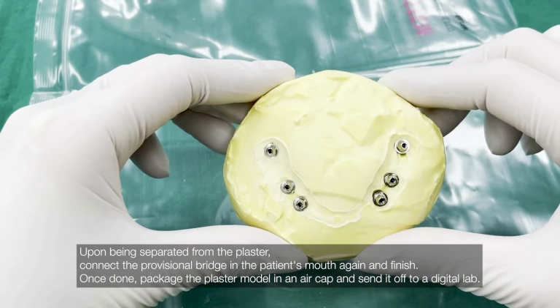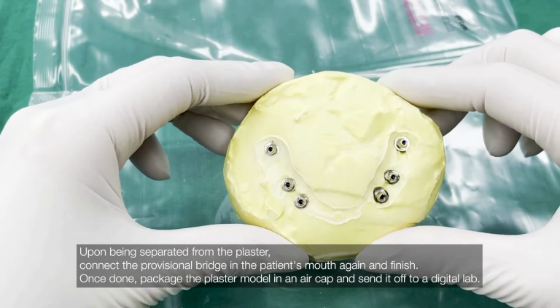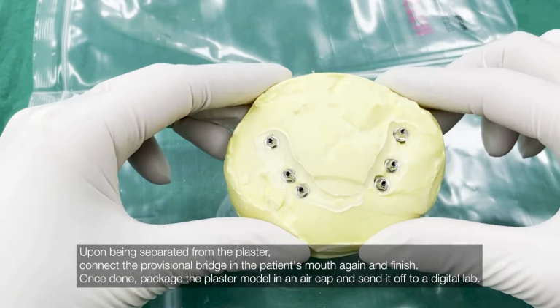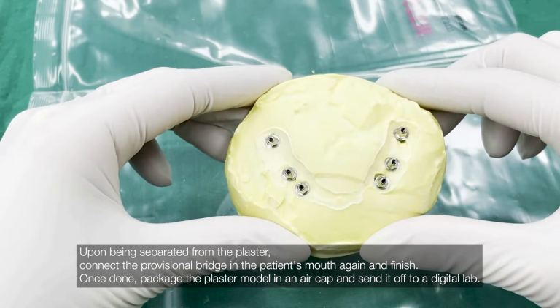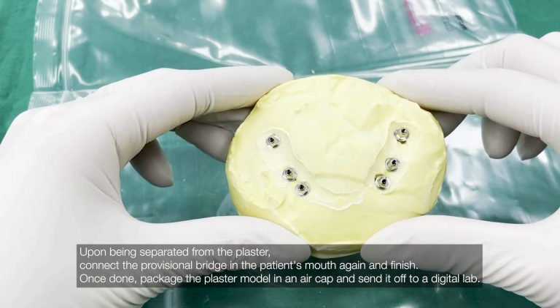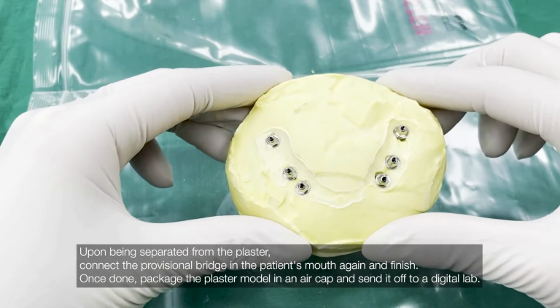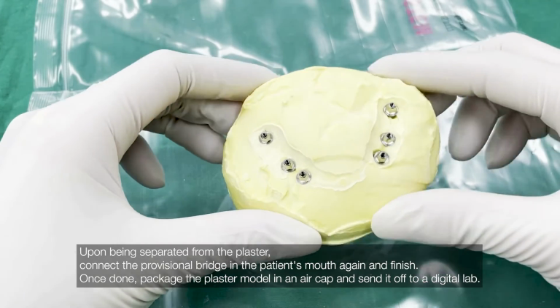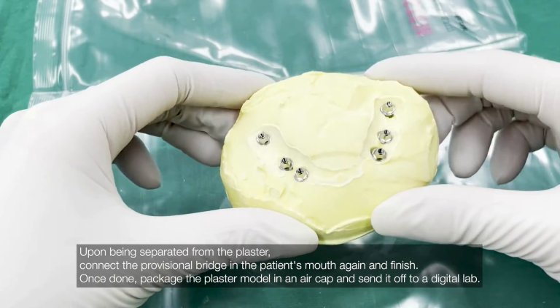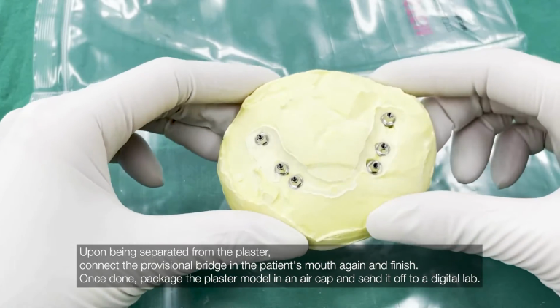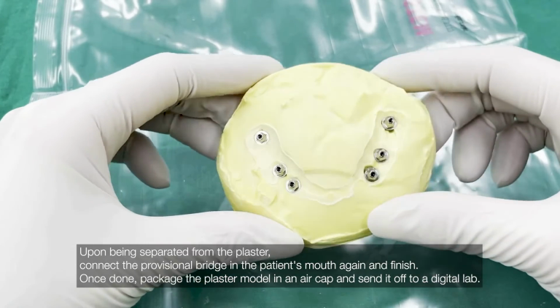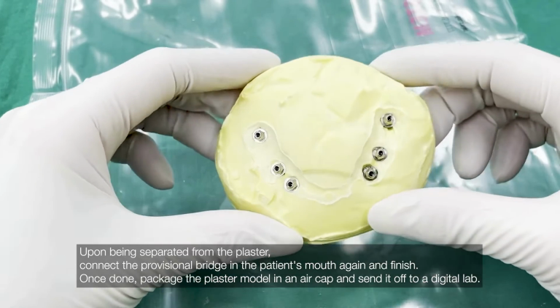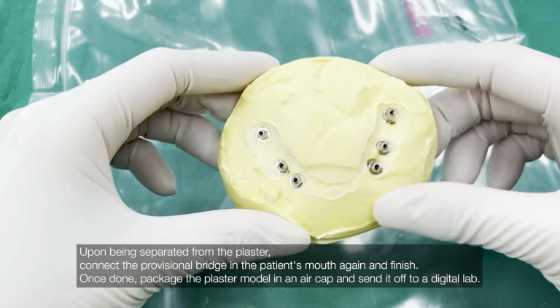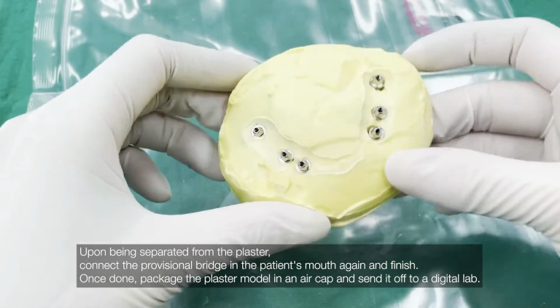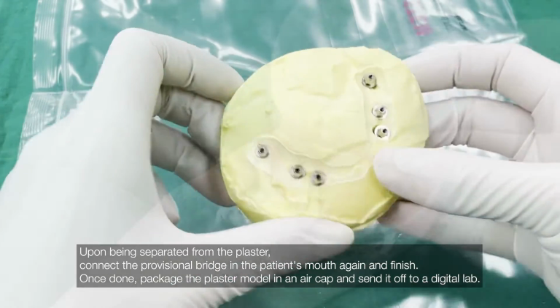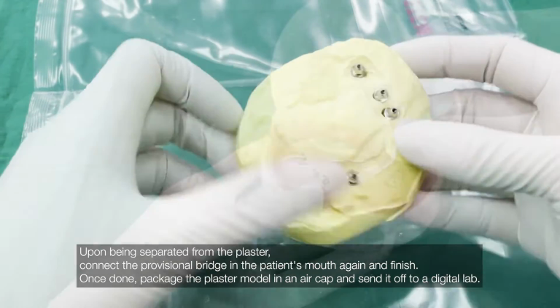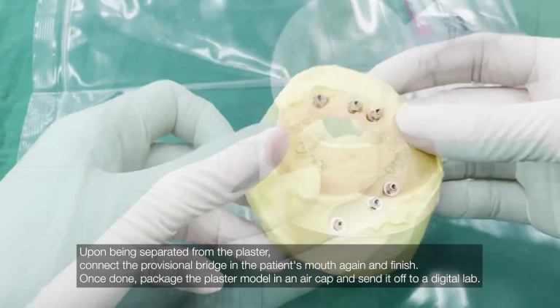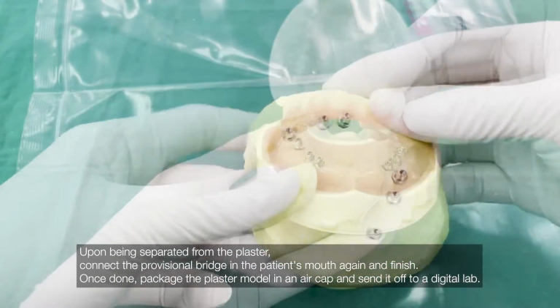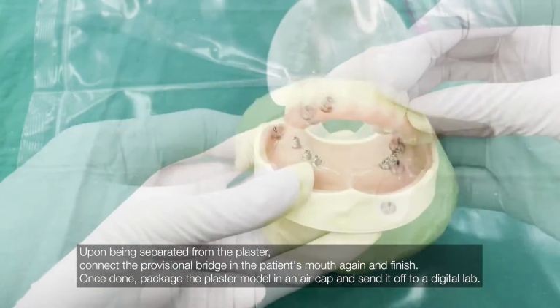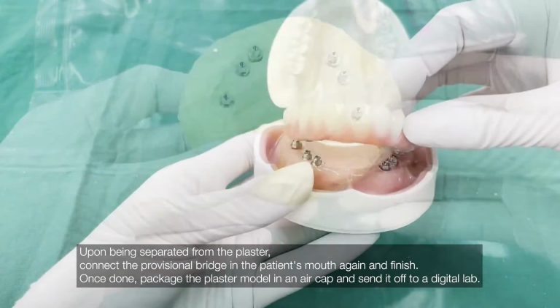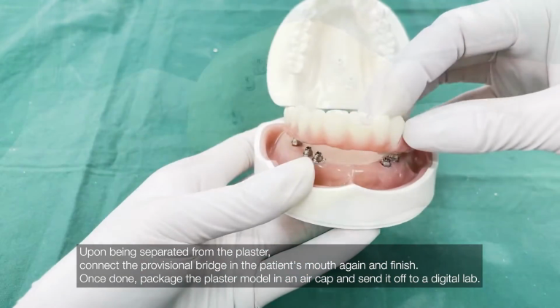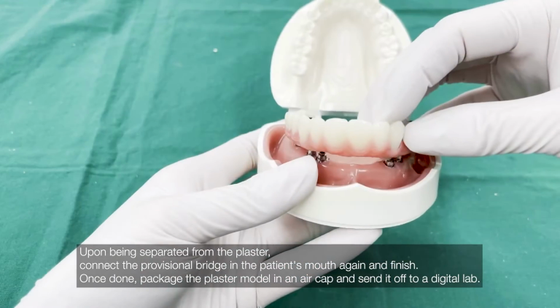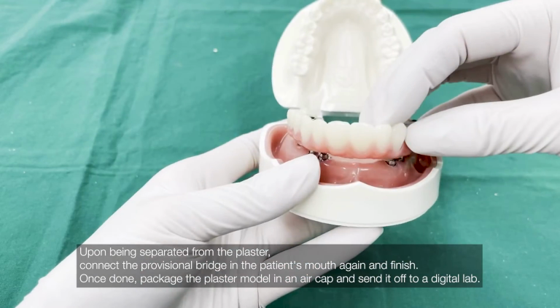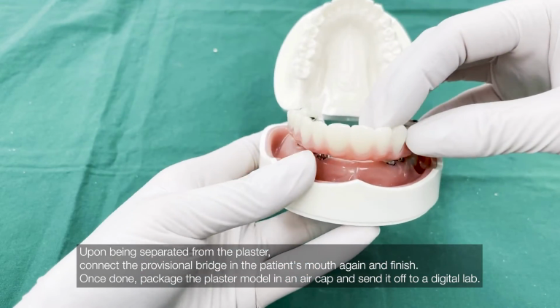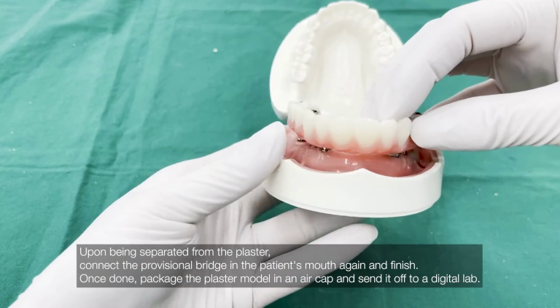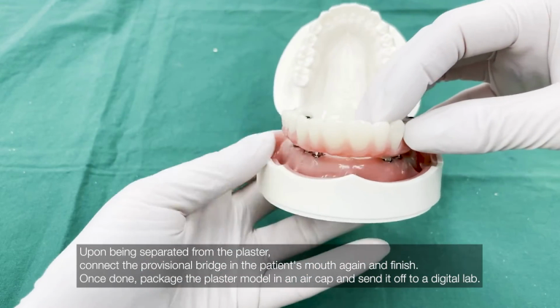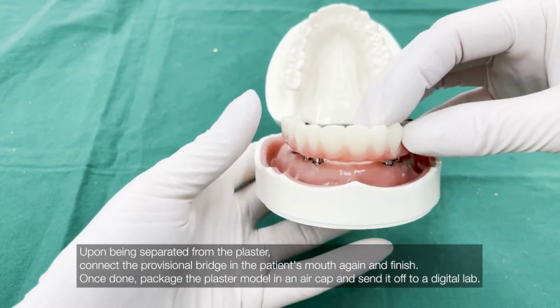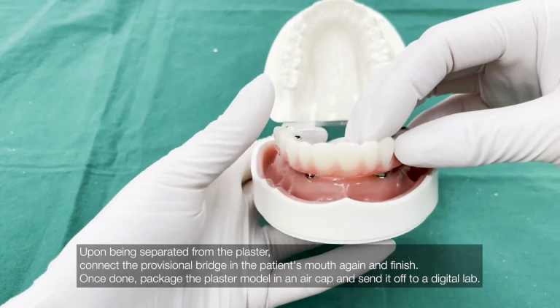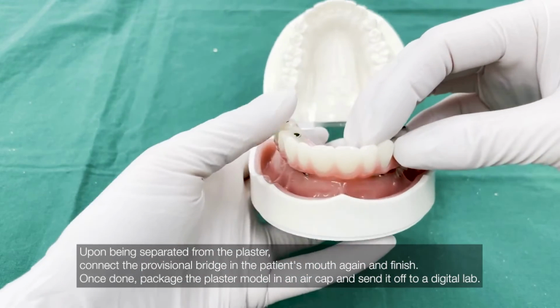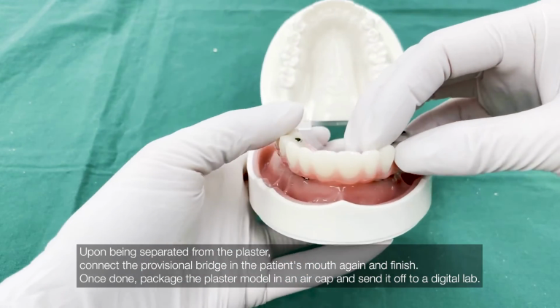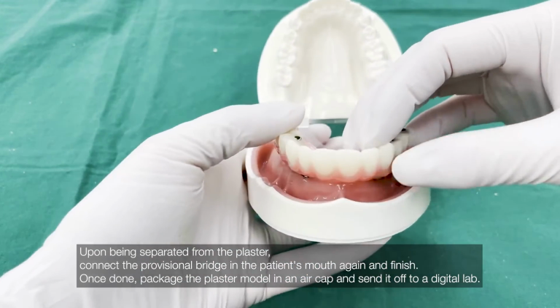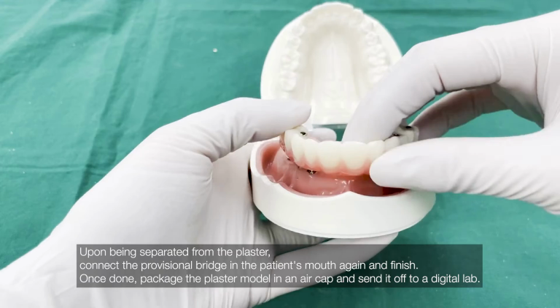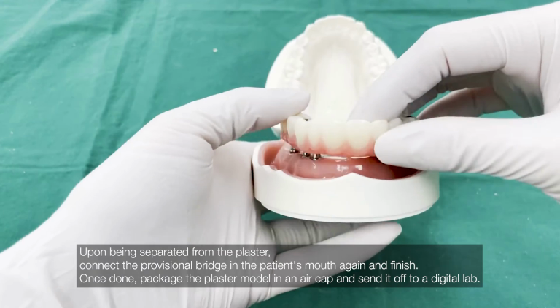Once done, package the plaster model in an air cap and send it off to a digital lab.